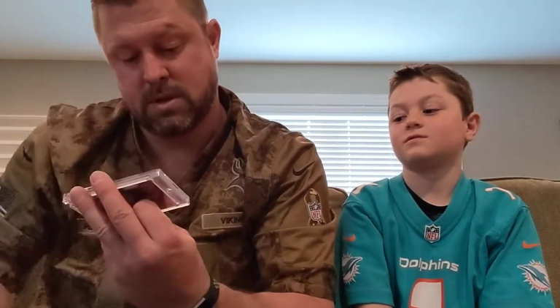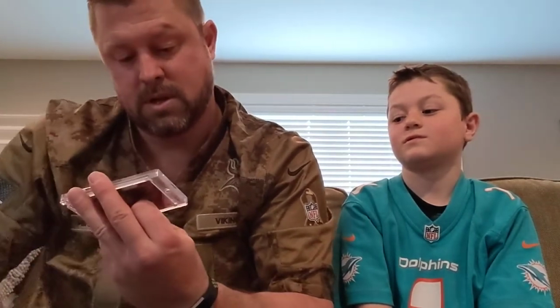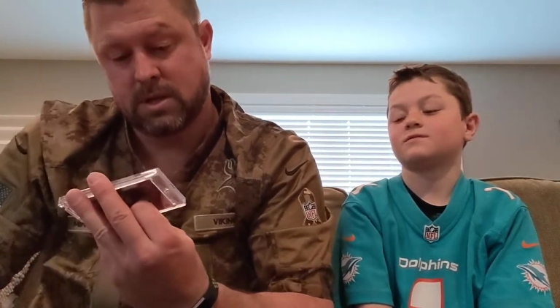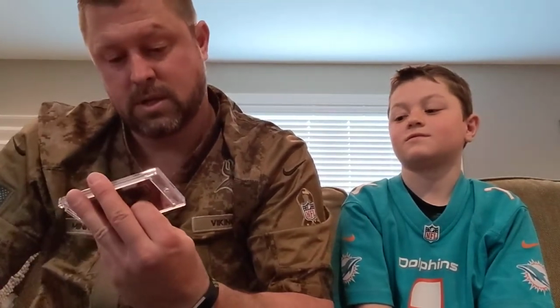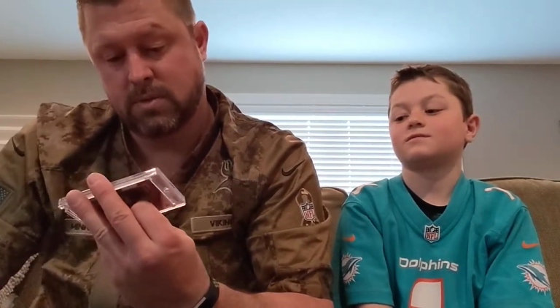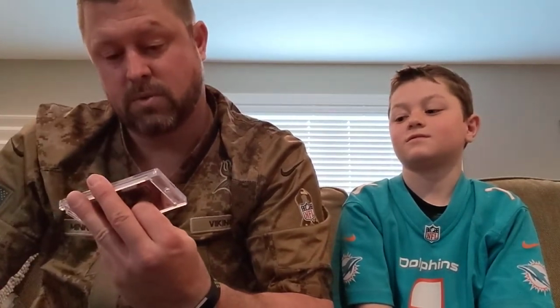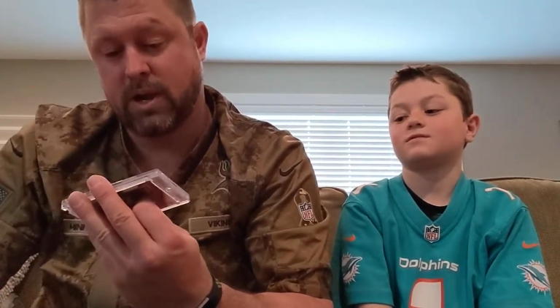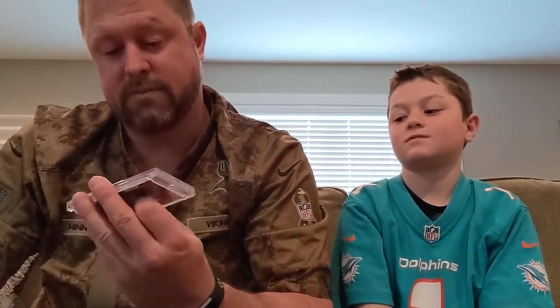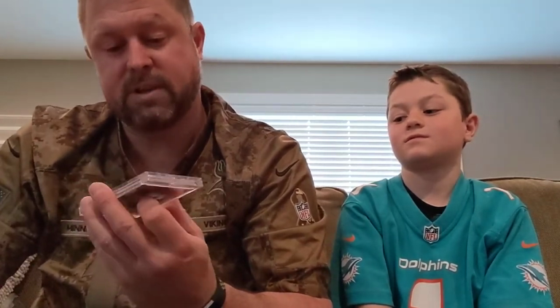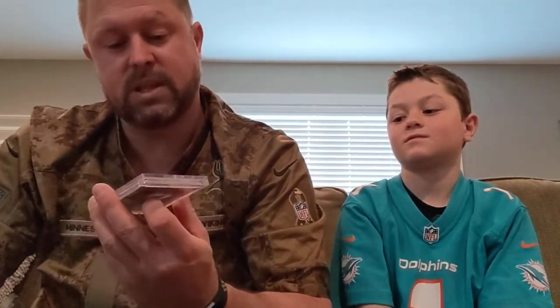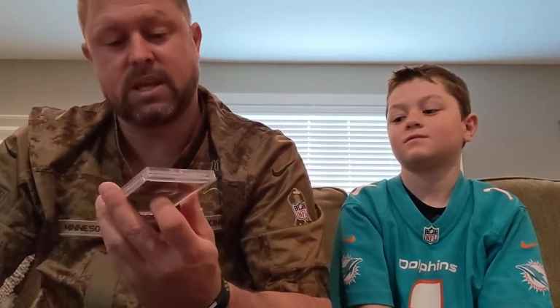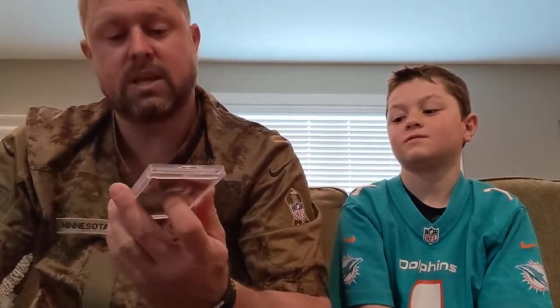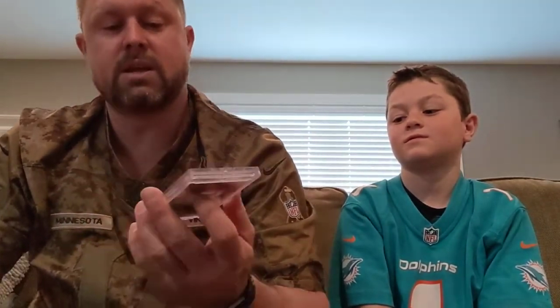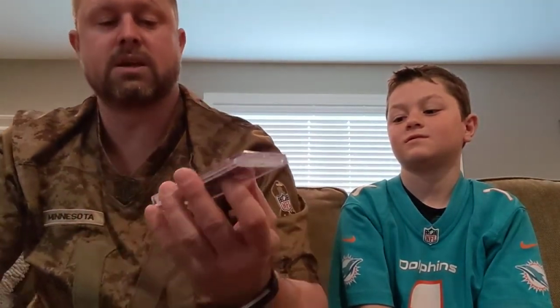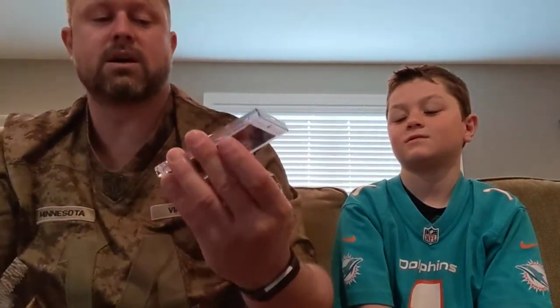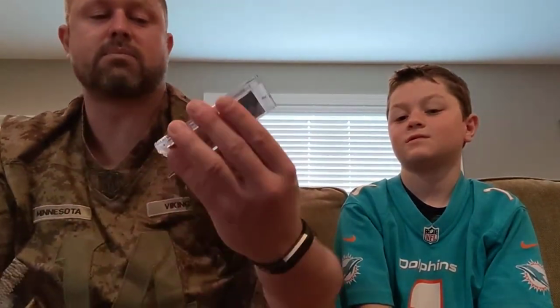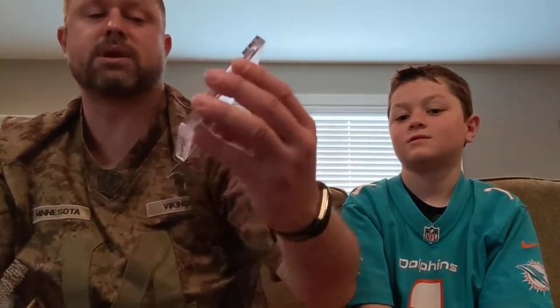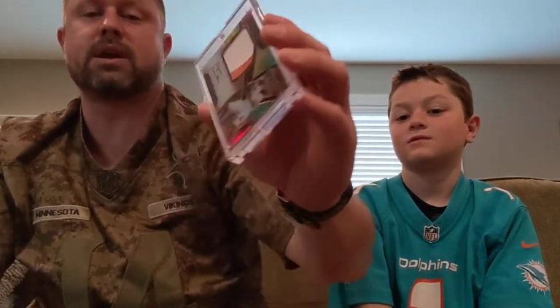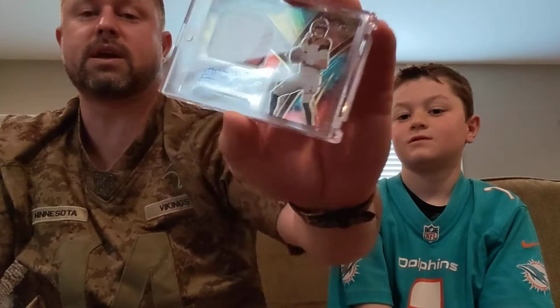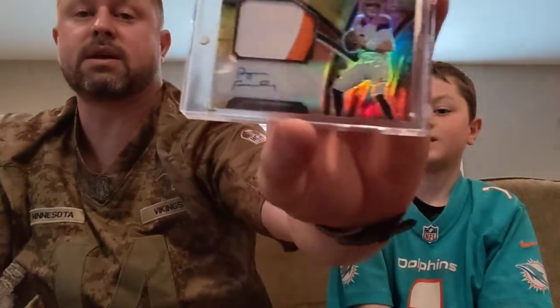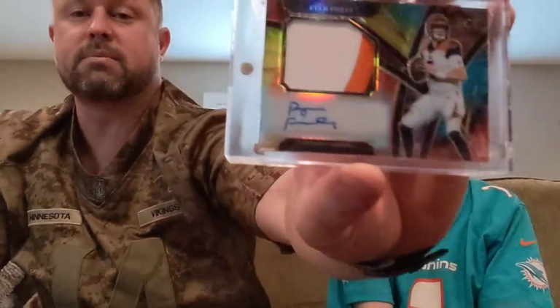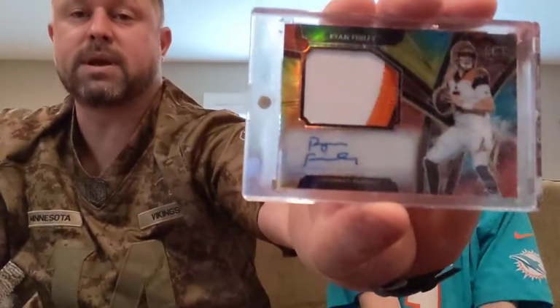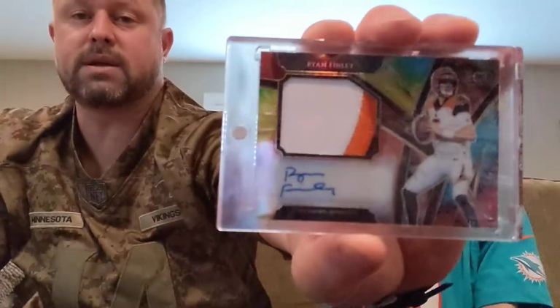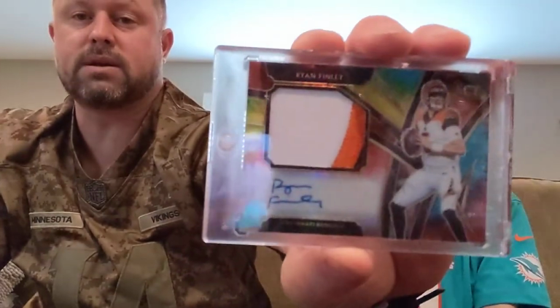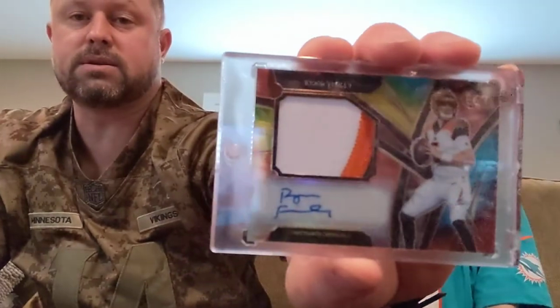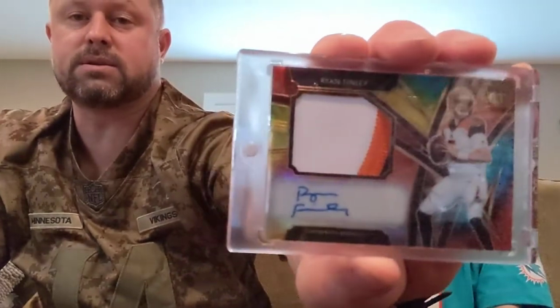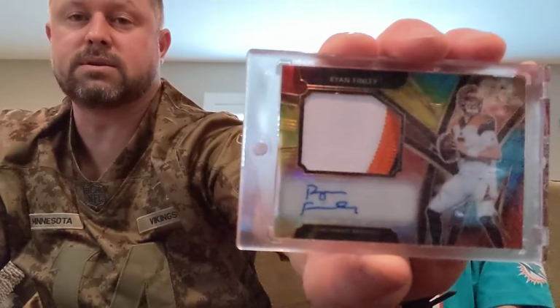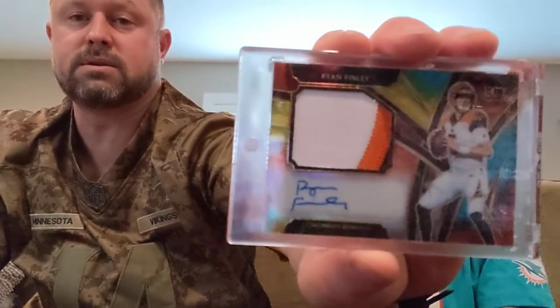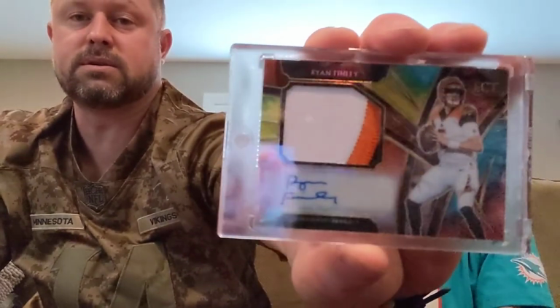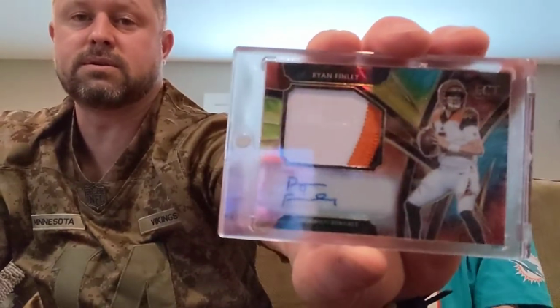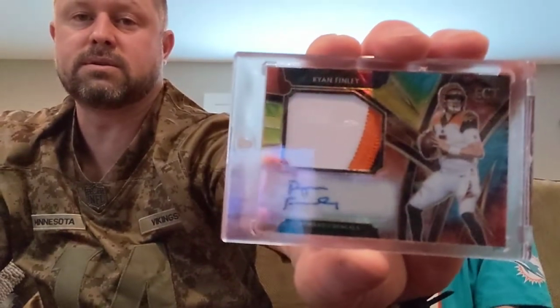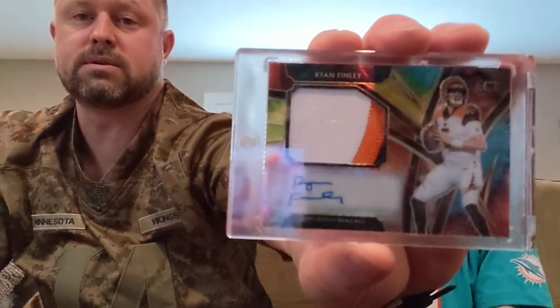Here's Ryan Finley RPA Tie-Dye, Bengals. And another Hakeem Butler — quite a few of him — it's another tie-dye with a pretty sick patch.